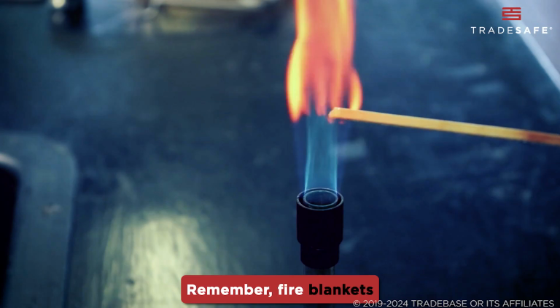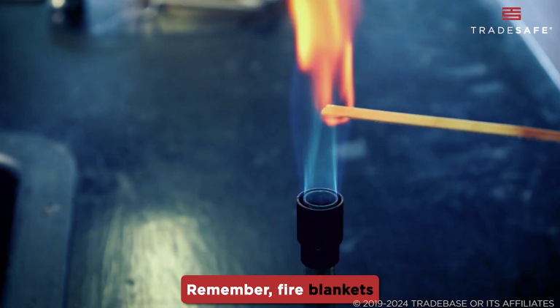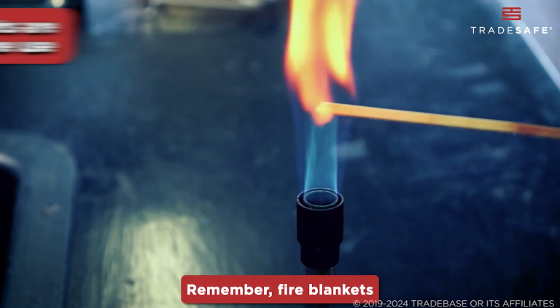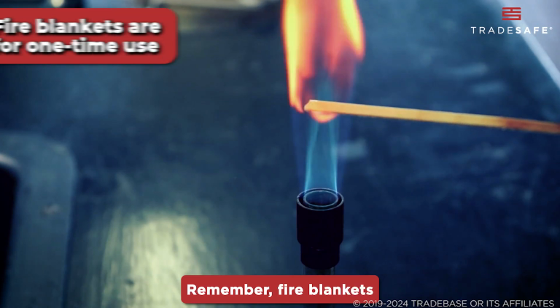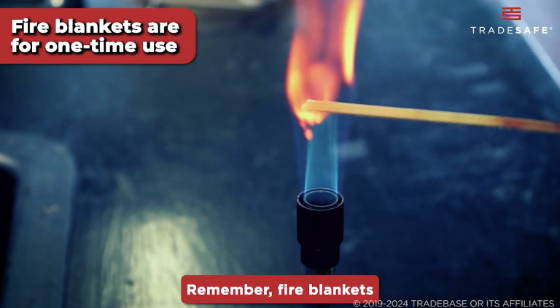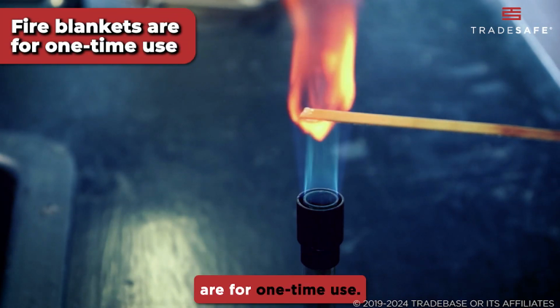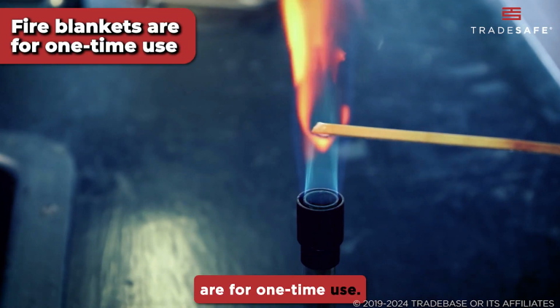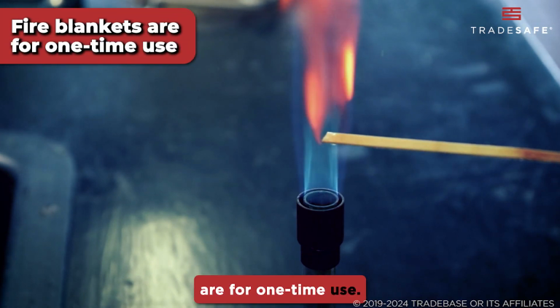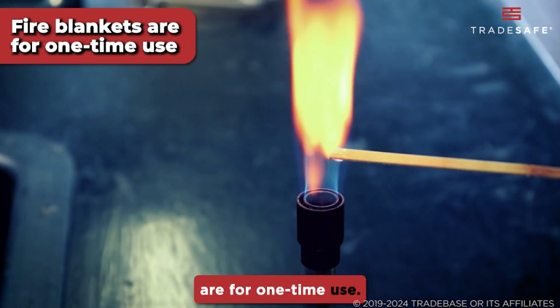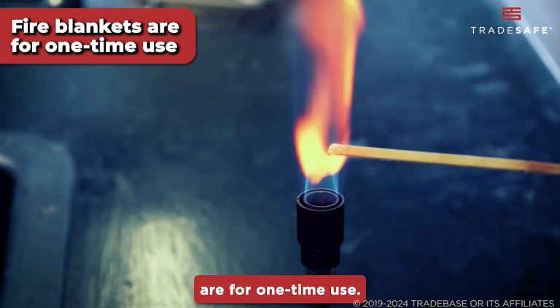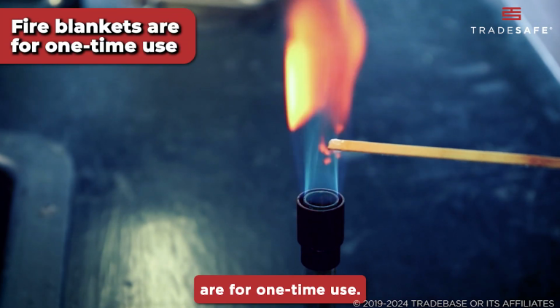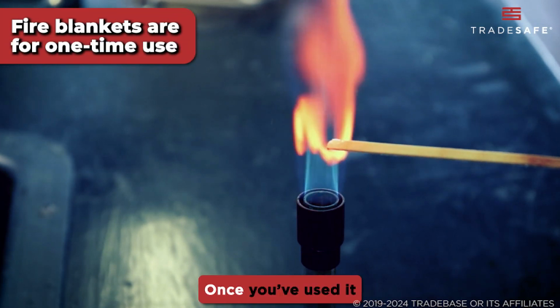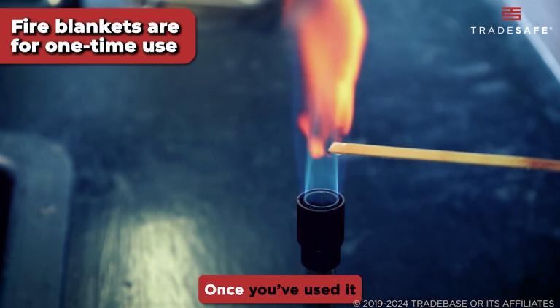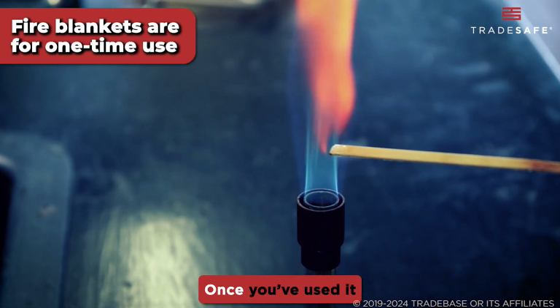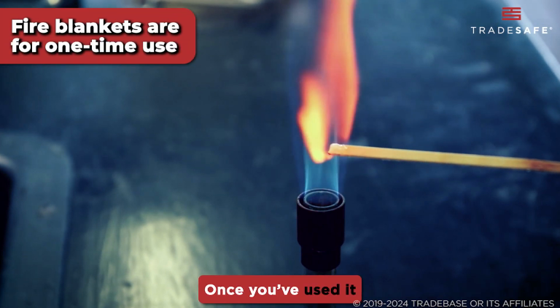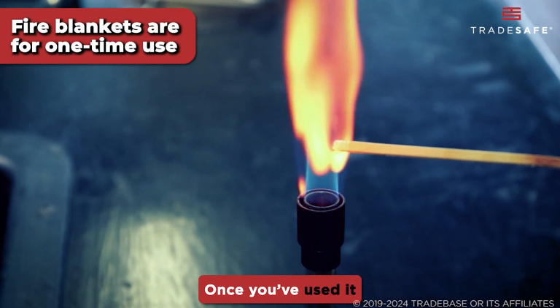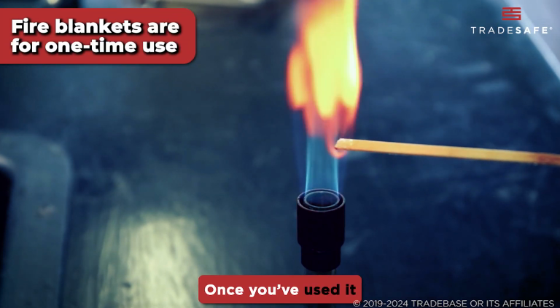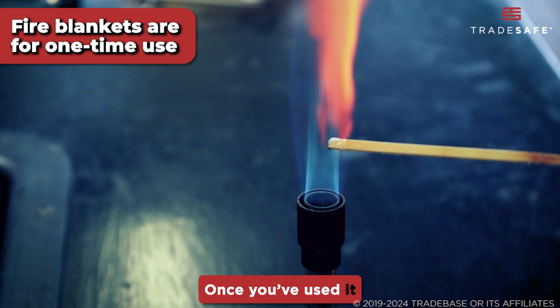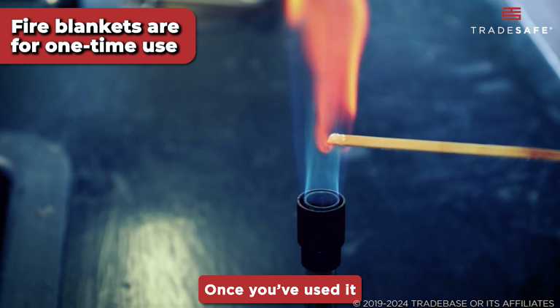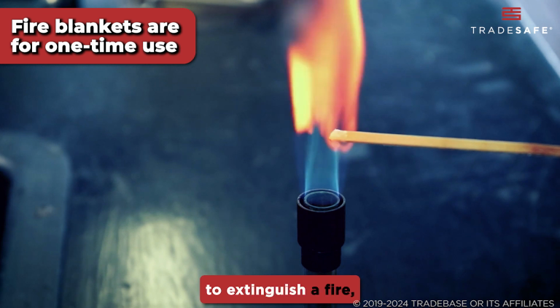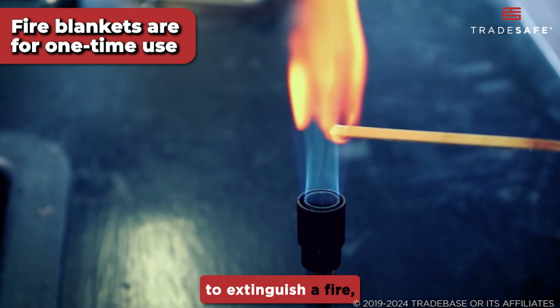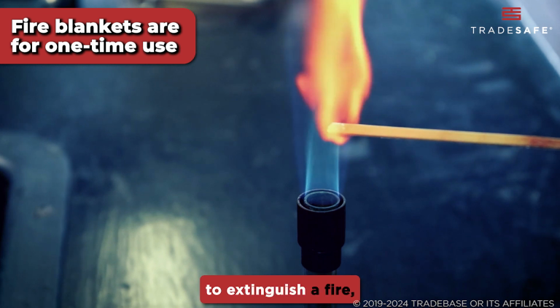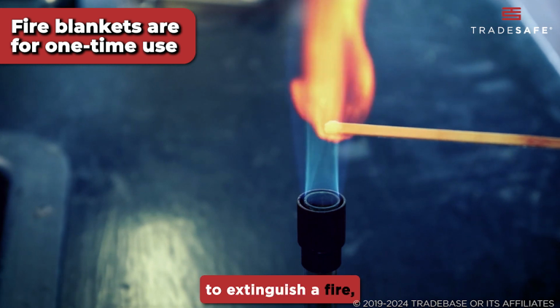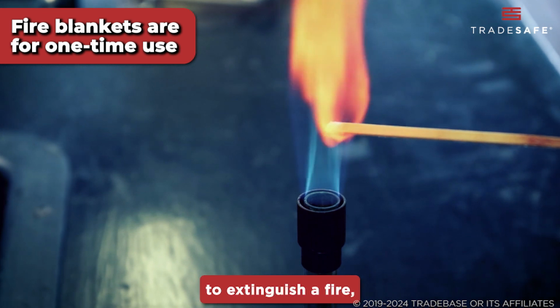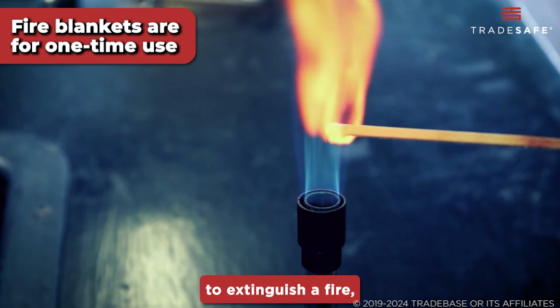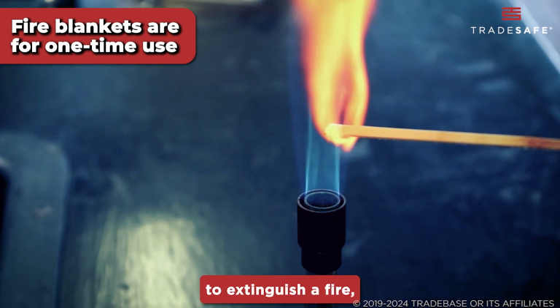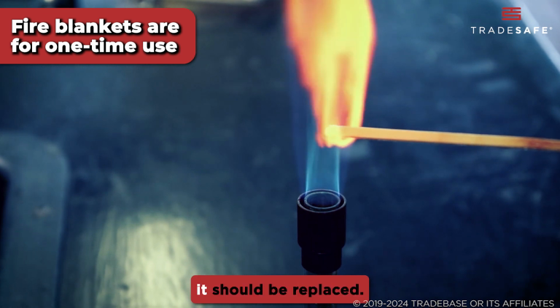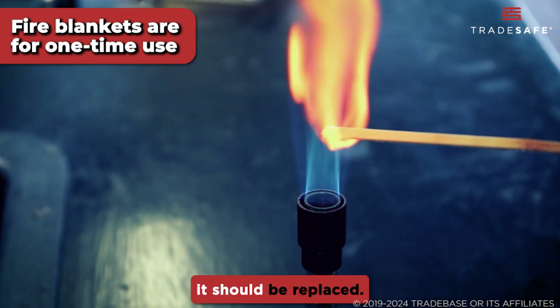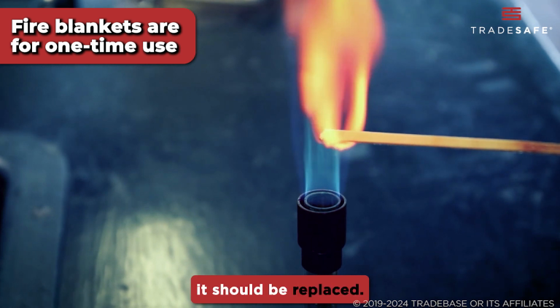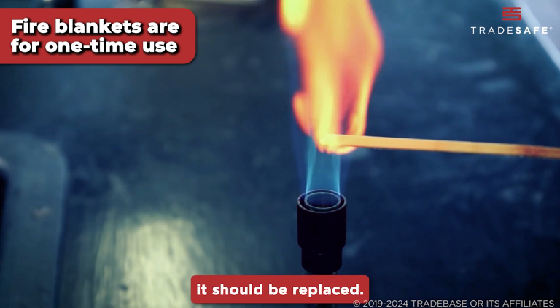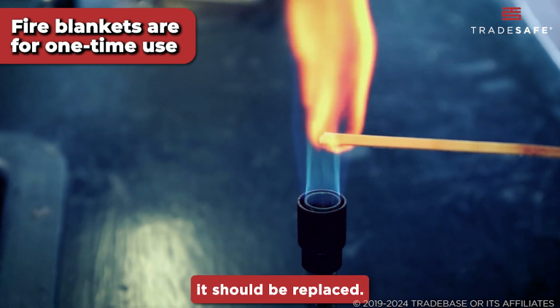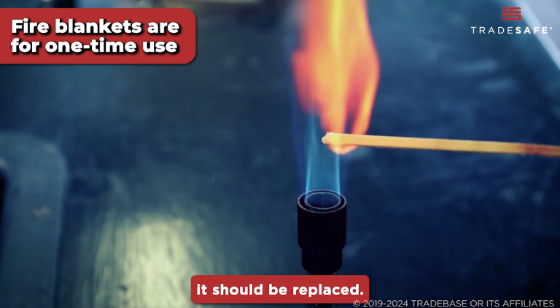Remember, fire blankets are for one-time use. Once you've used one to extinguish a fire, it should be replaced.